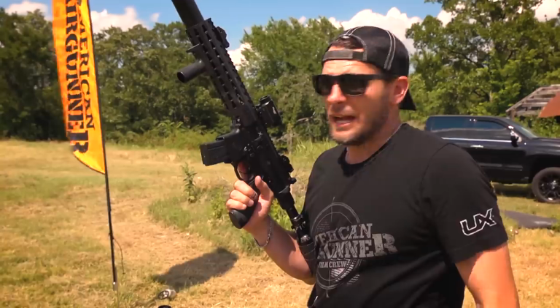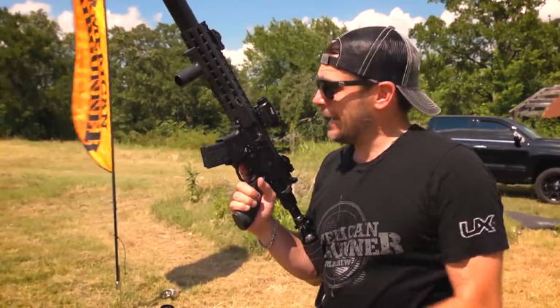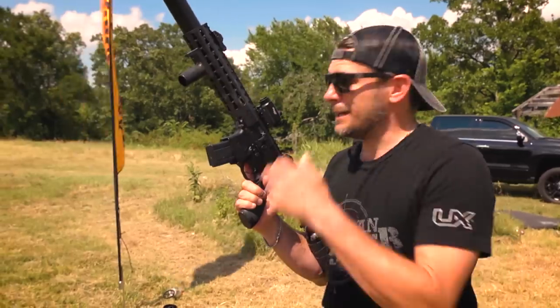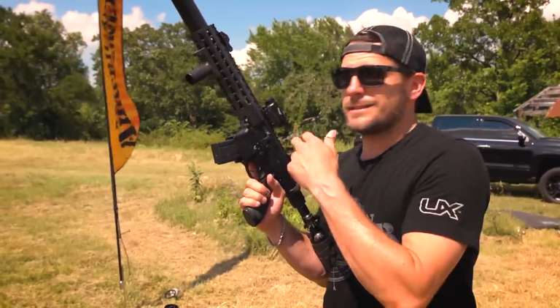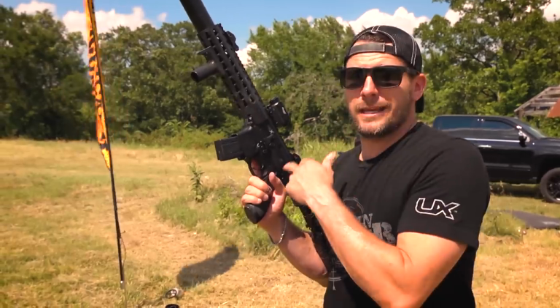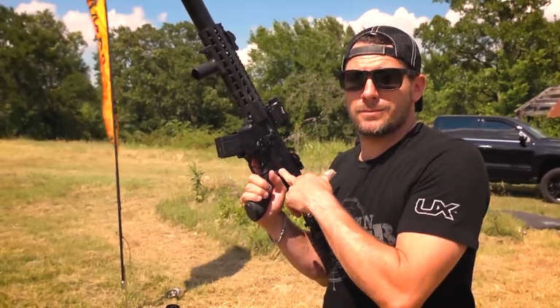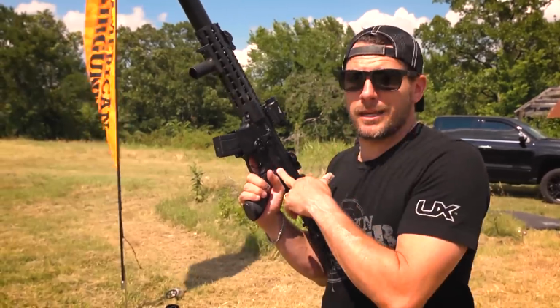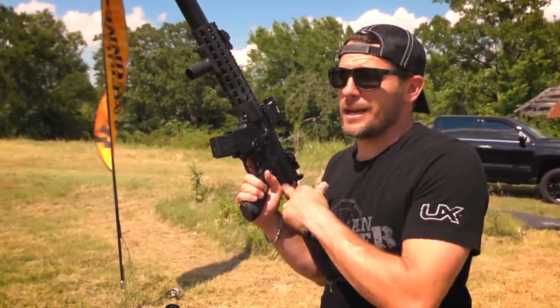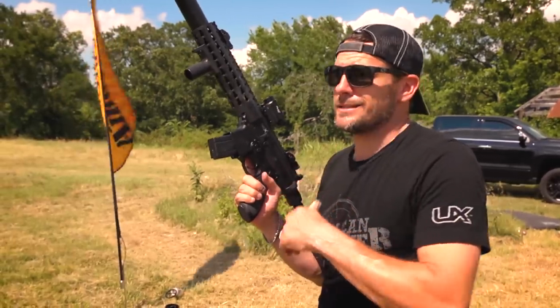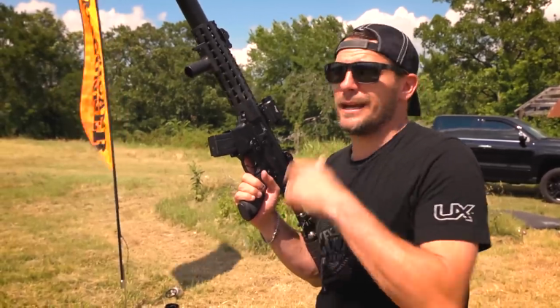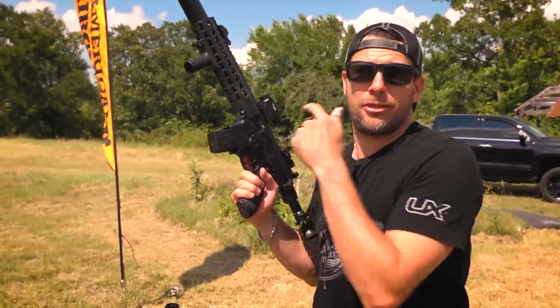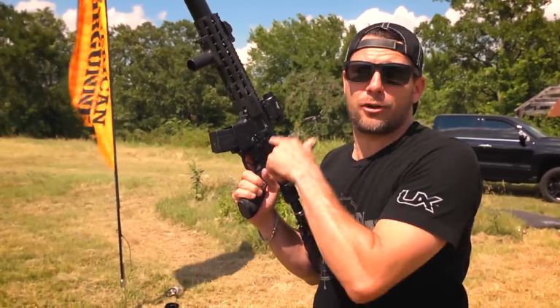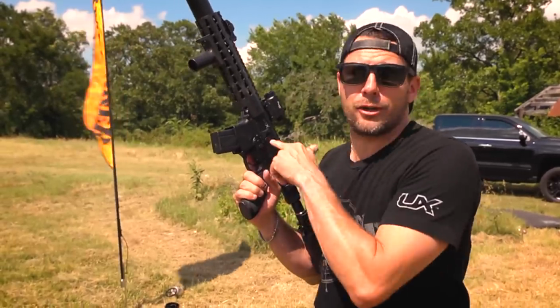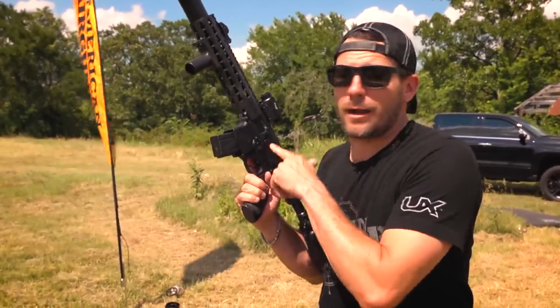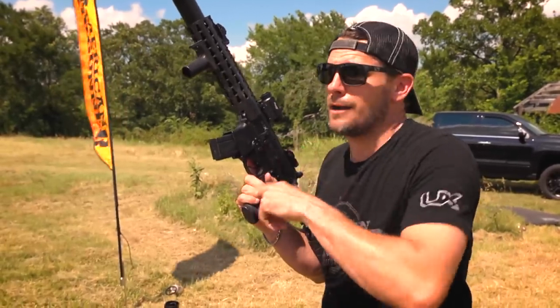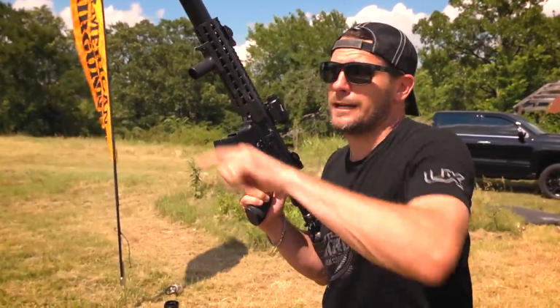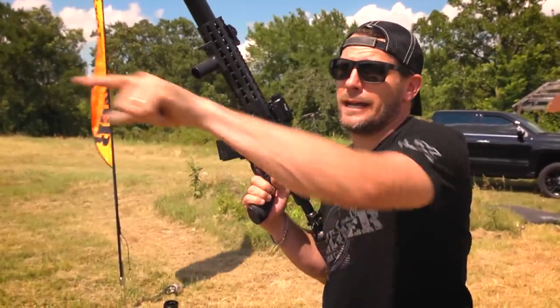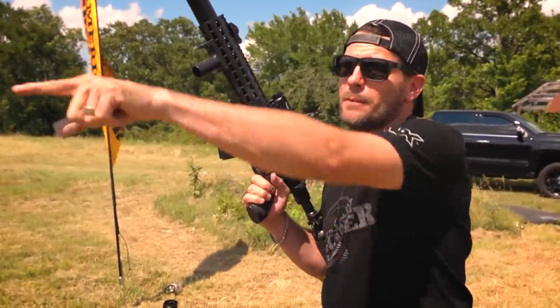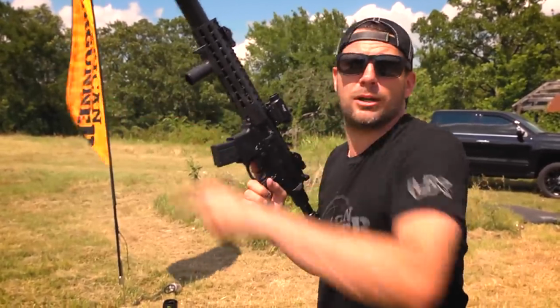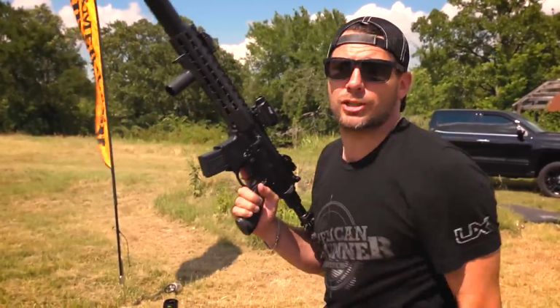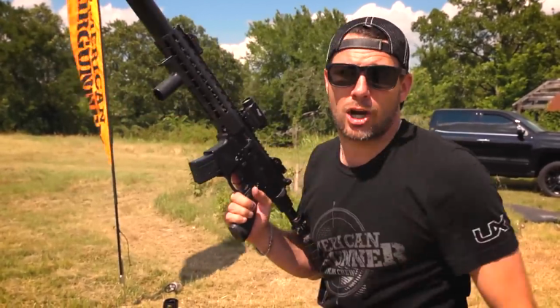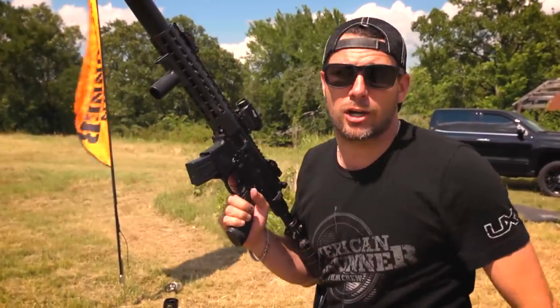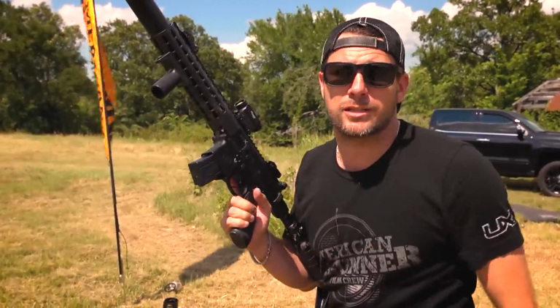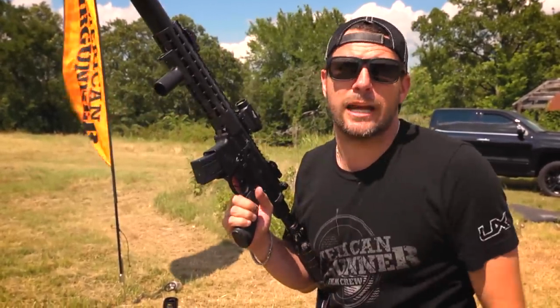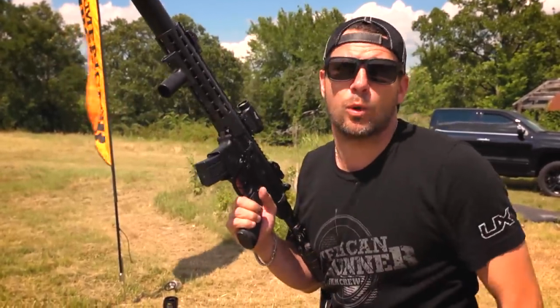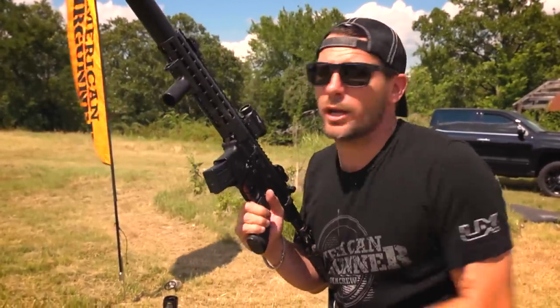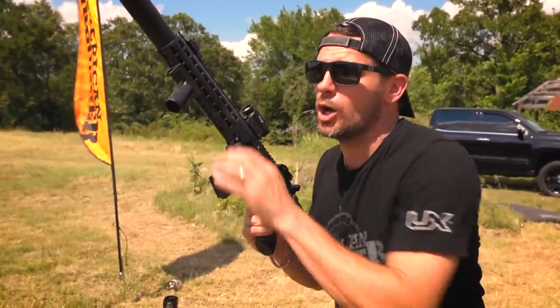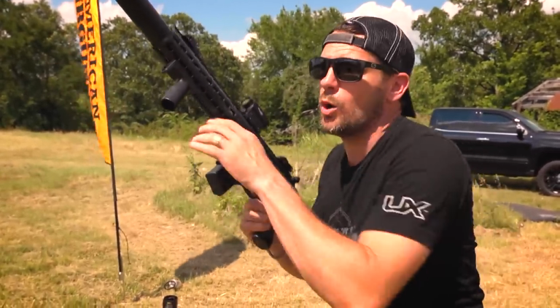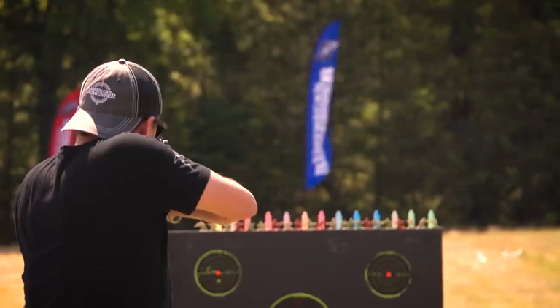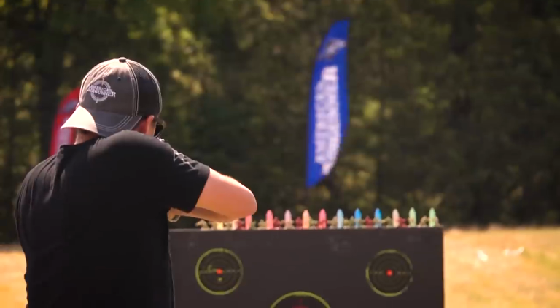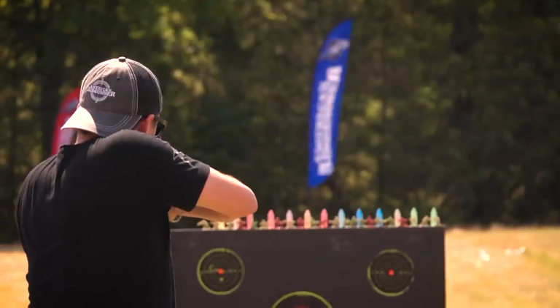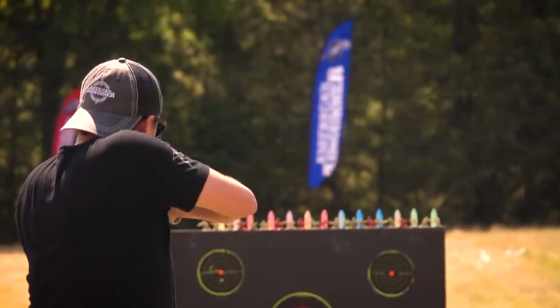I got a SIG MCX, I got 30 rounds, I got a bunch of targets, and here we go, let's roll!